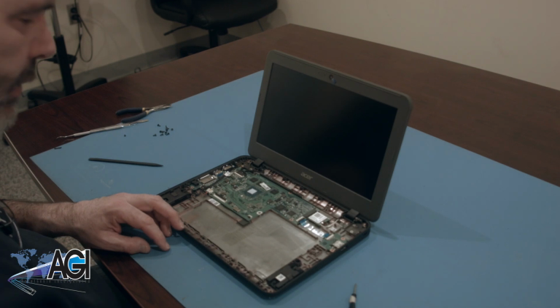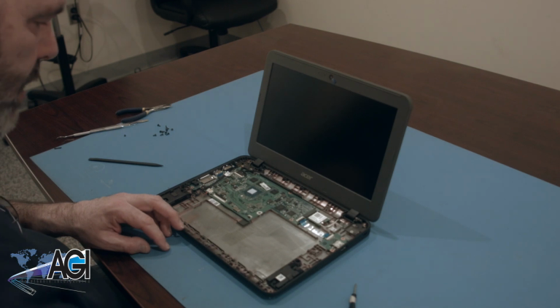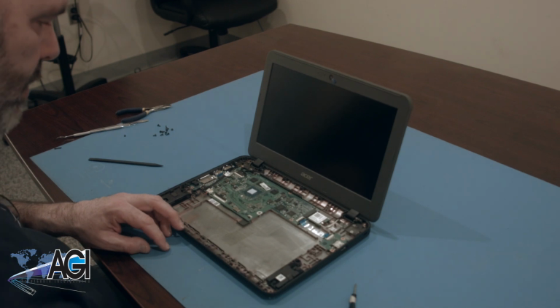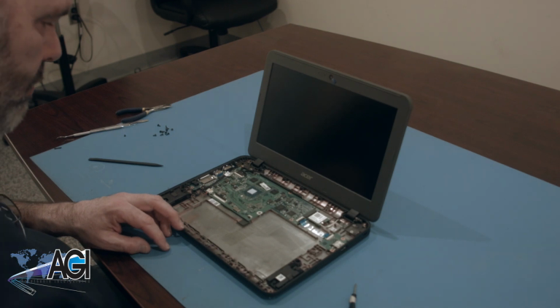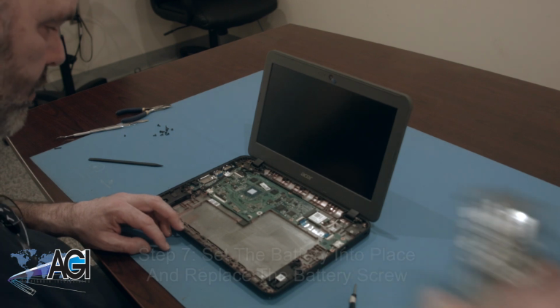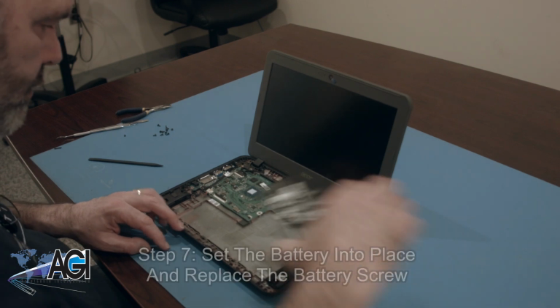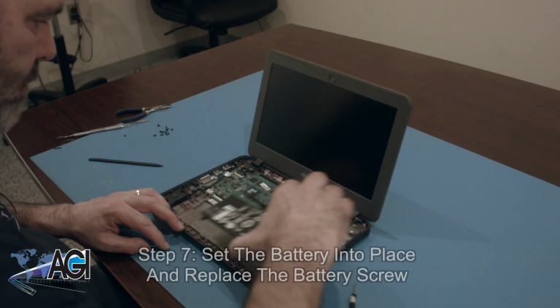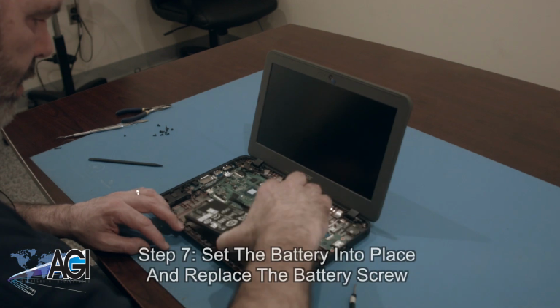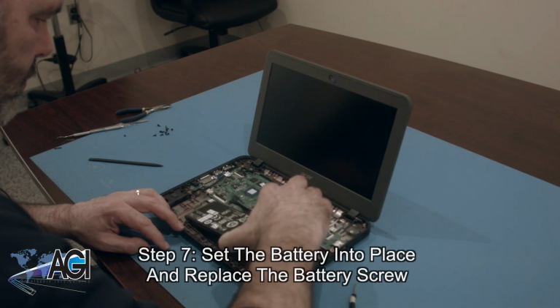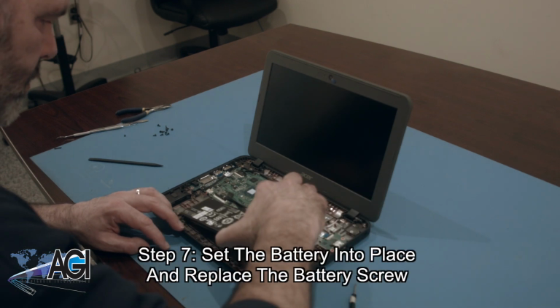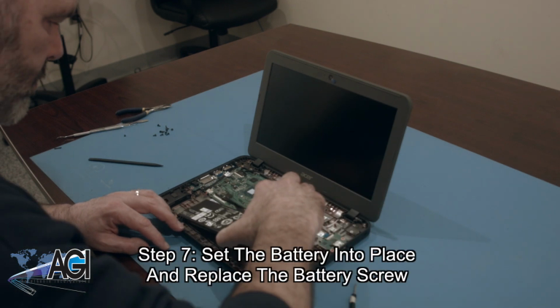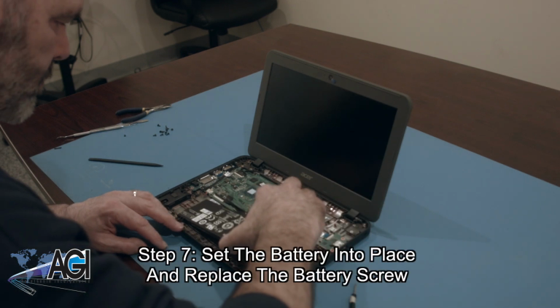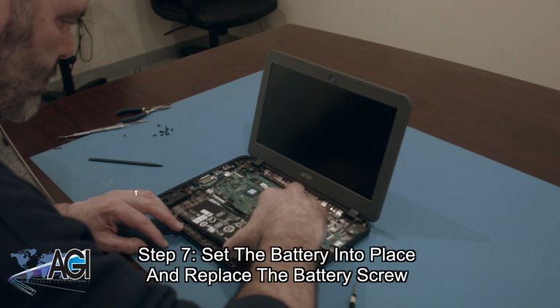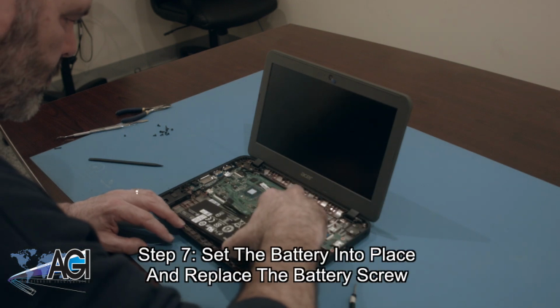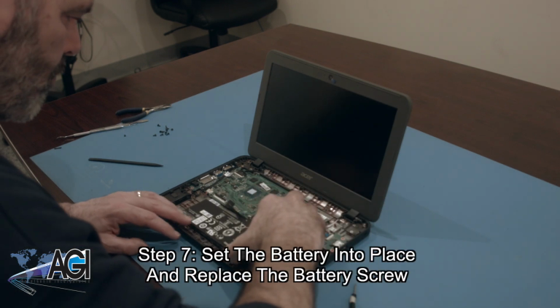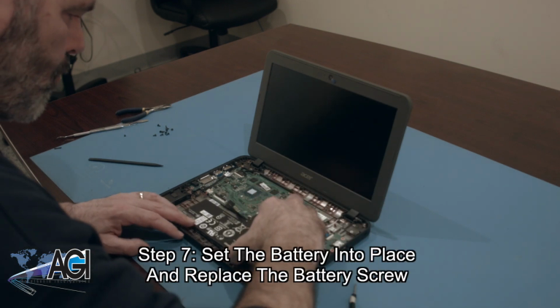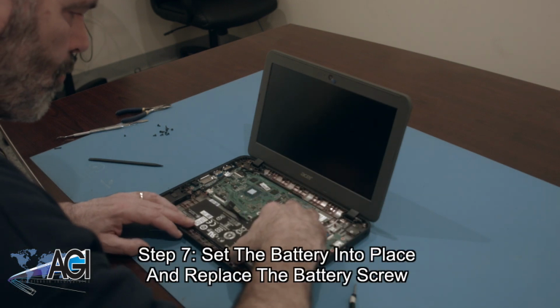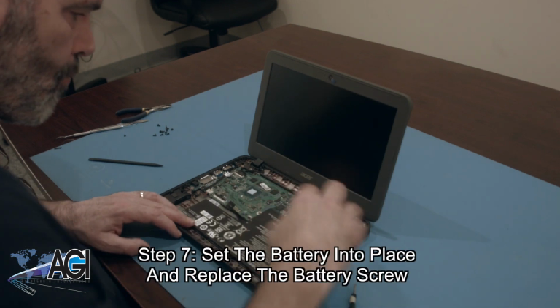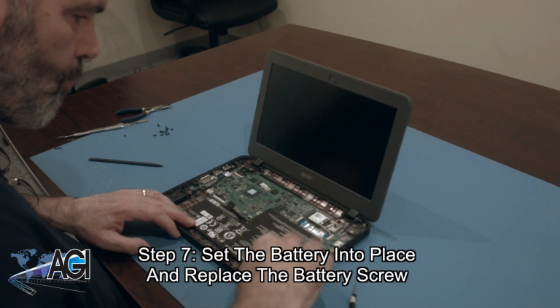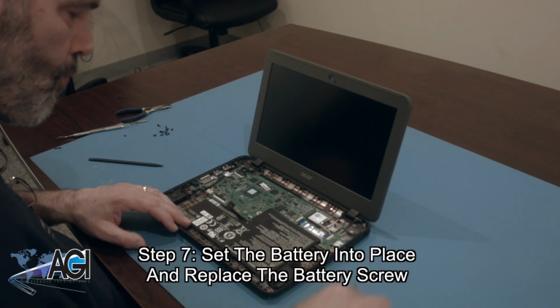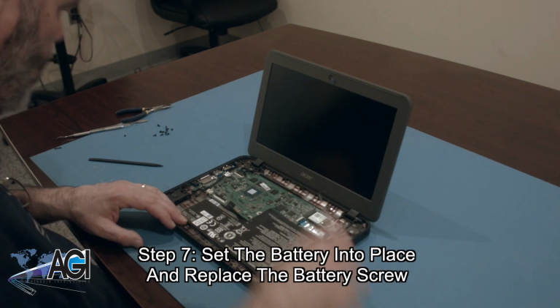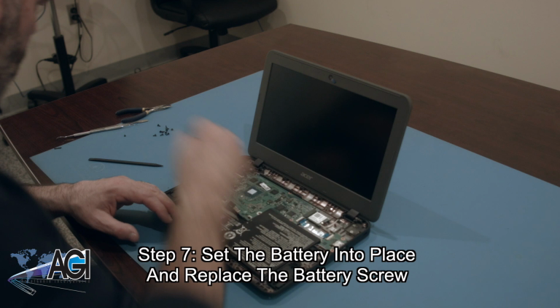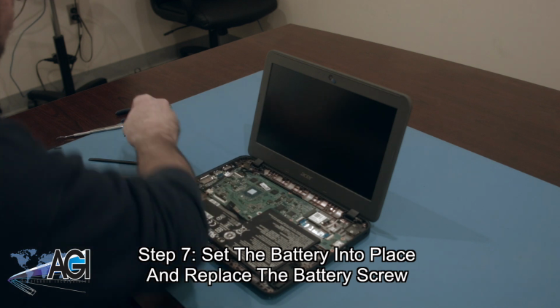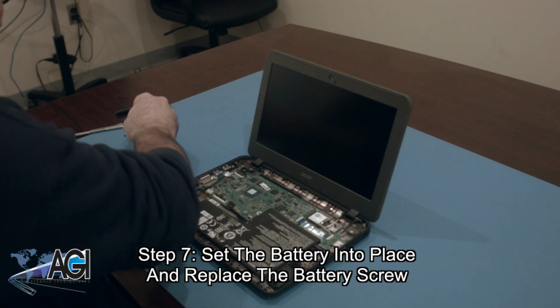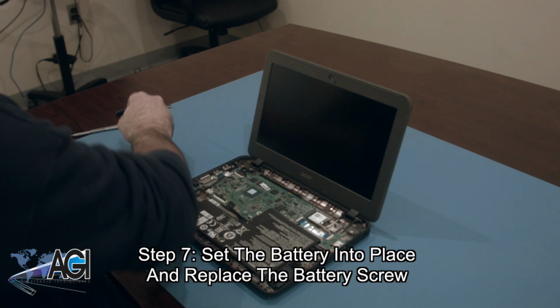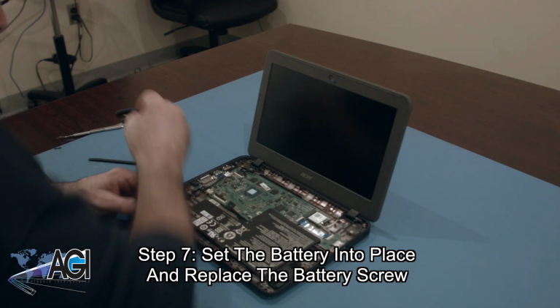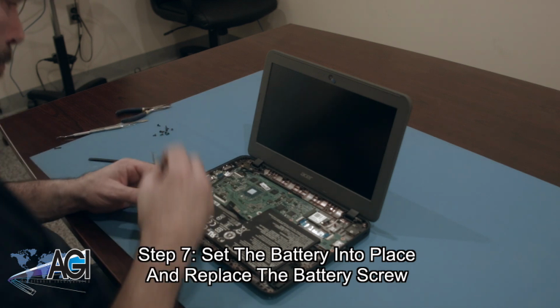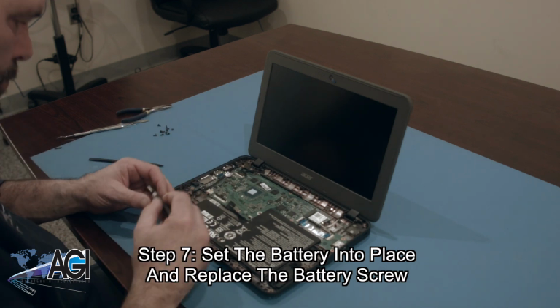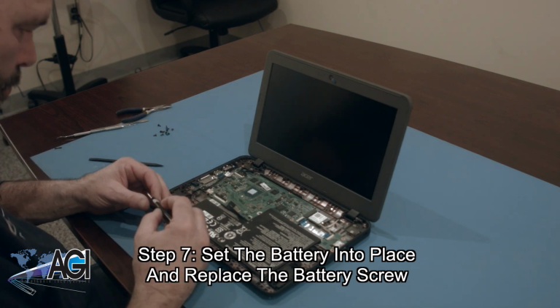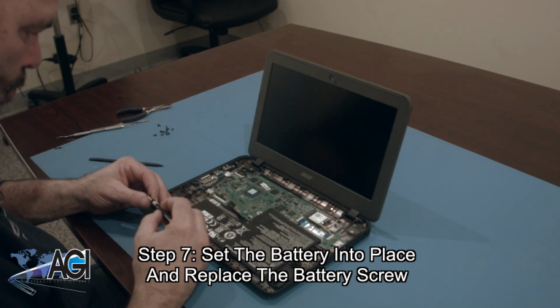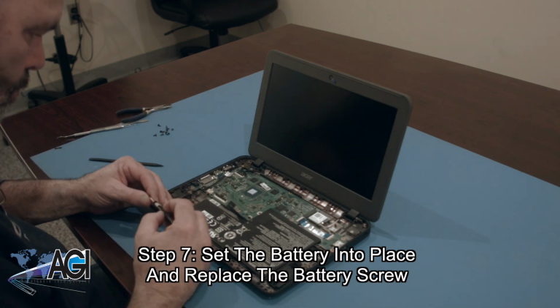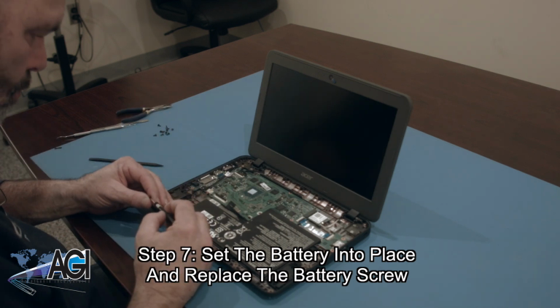The first step in the installation of your replacement battery will be to set the battery into place and replace the battery screw.